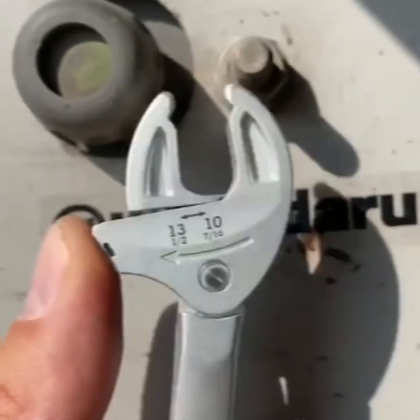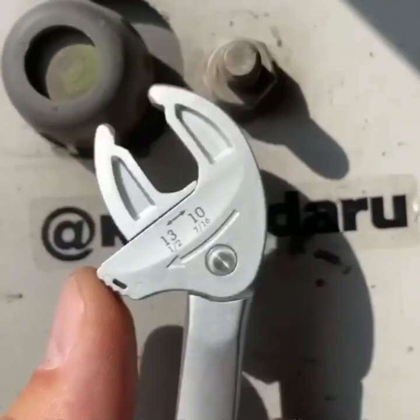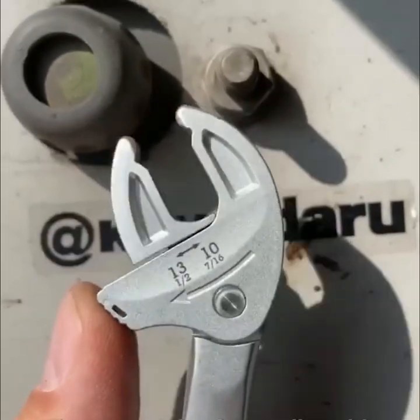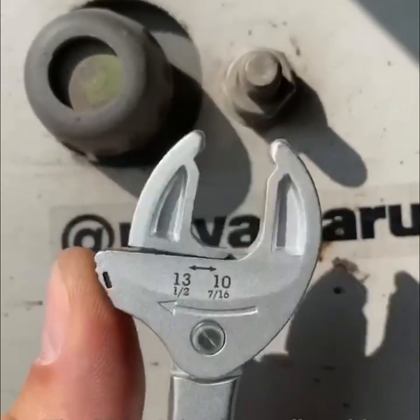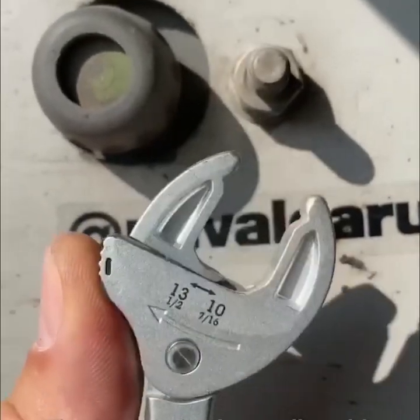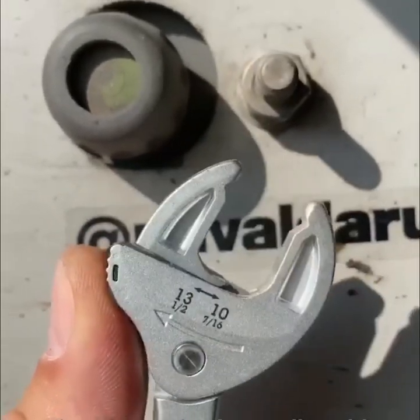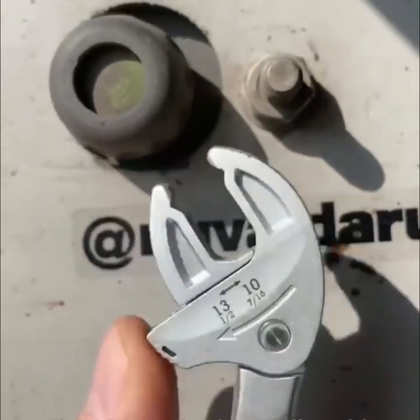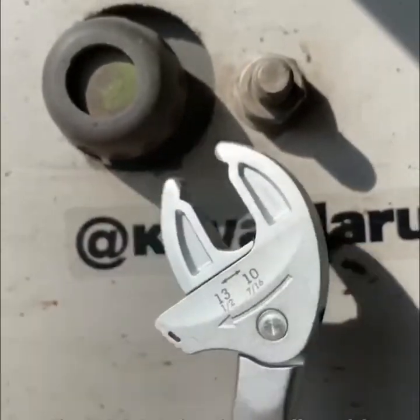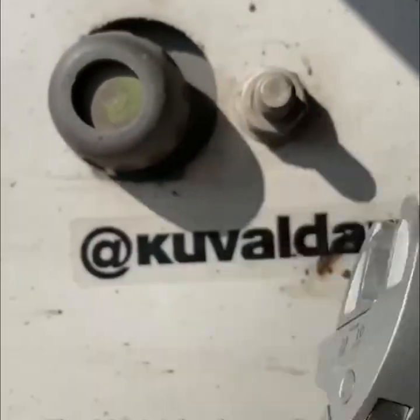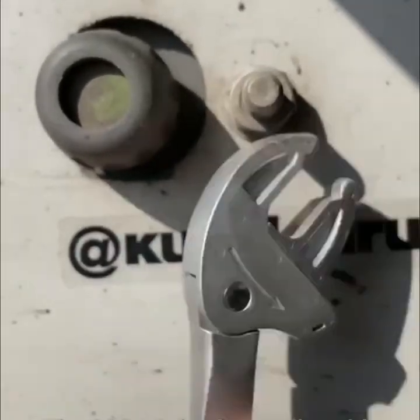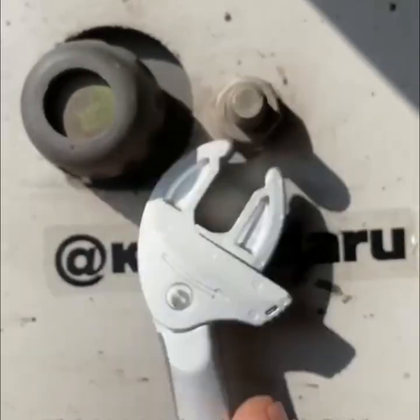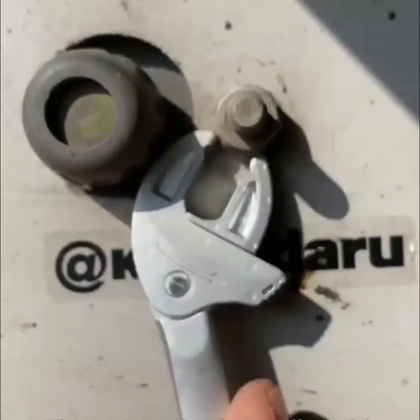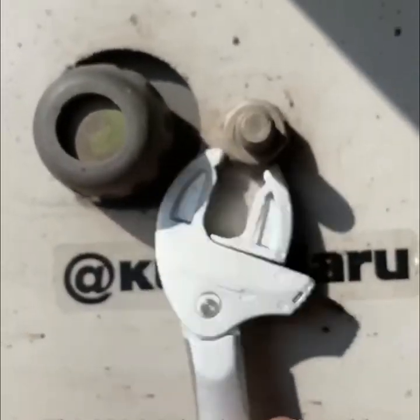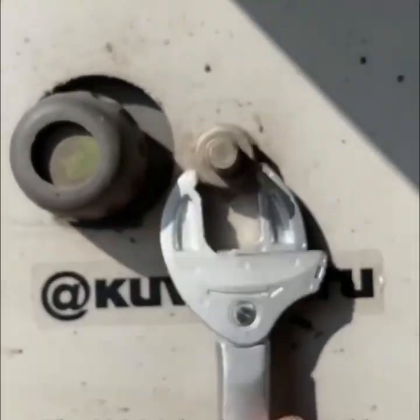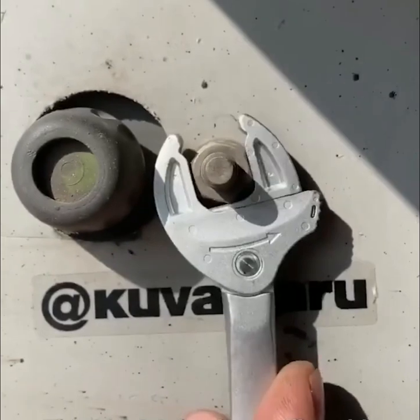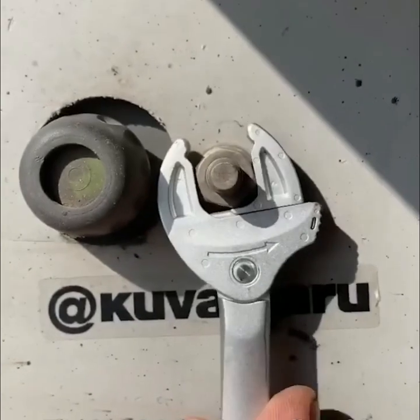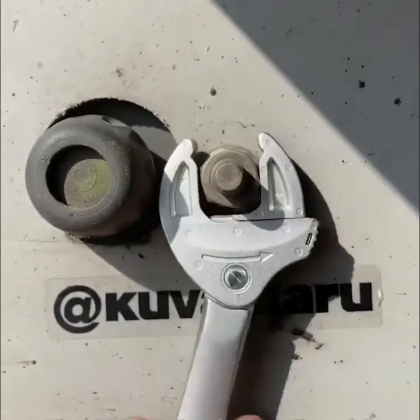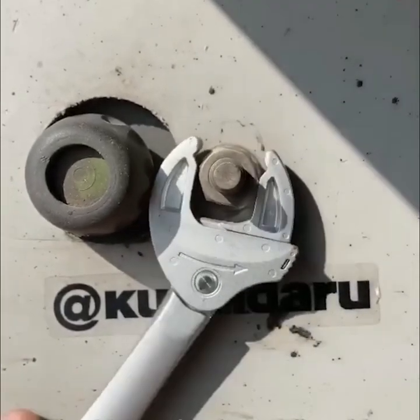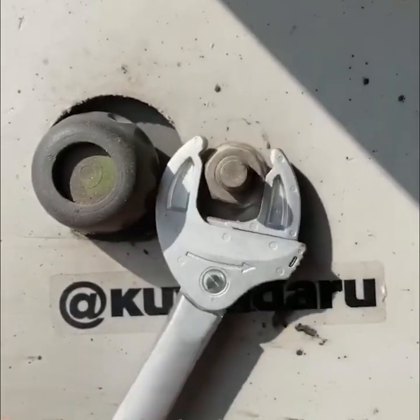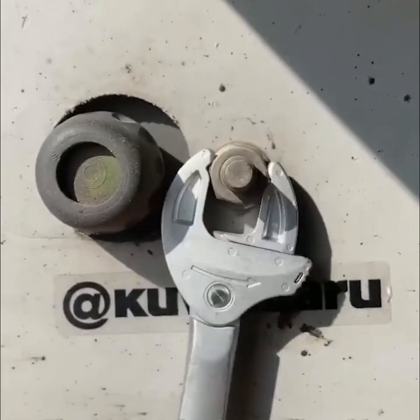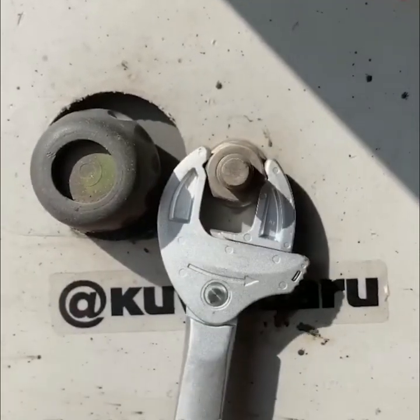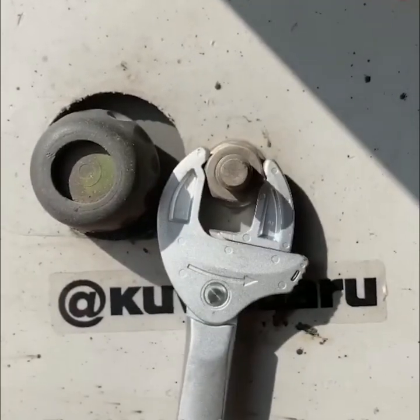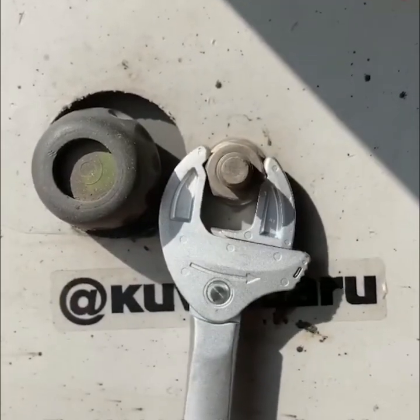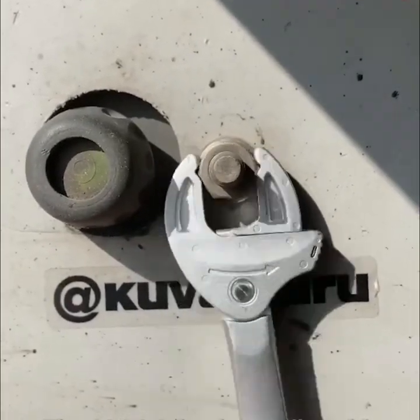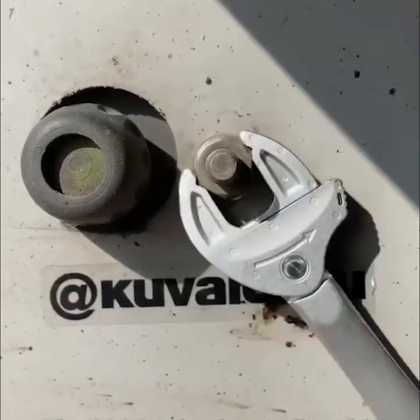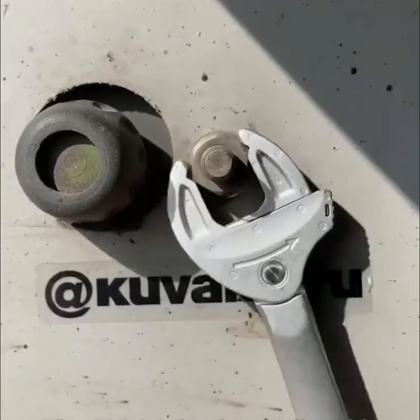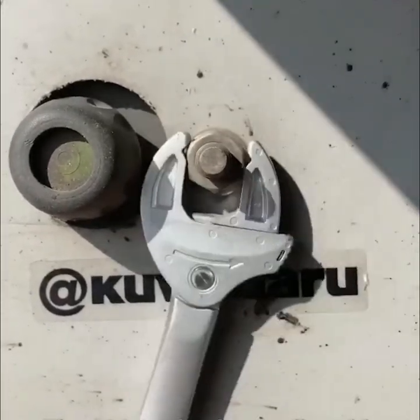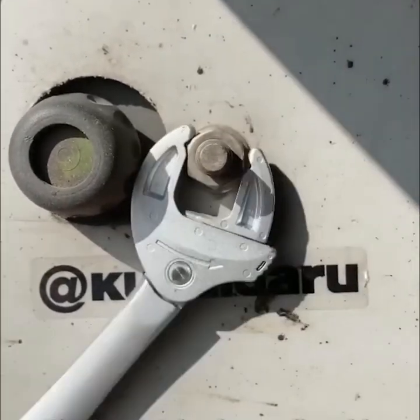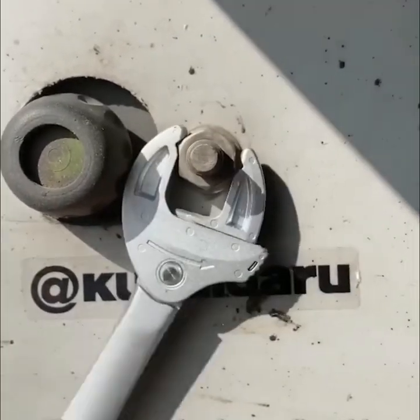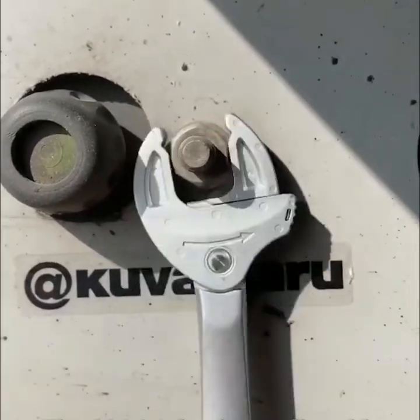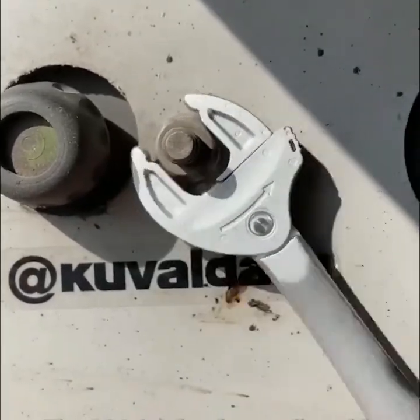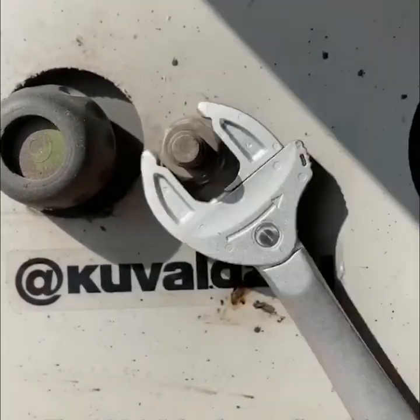The 6004 Joker is an adjustable open-end wrench that works as both a wrench and a ratchet.